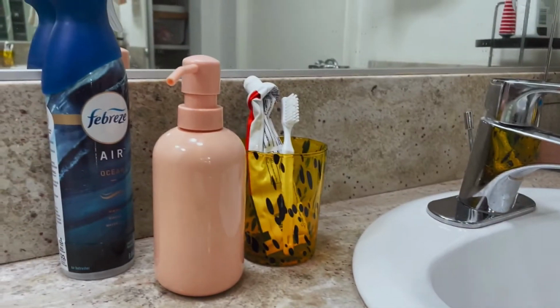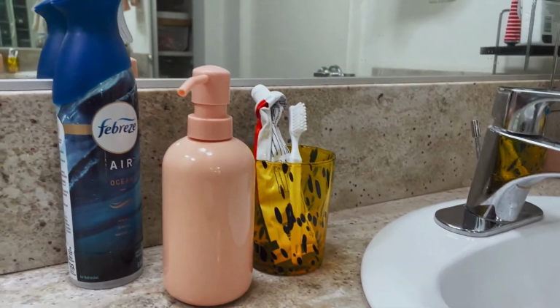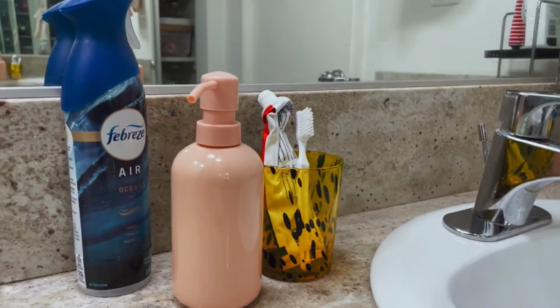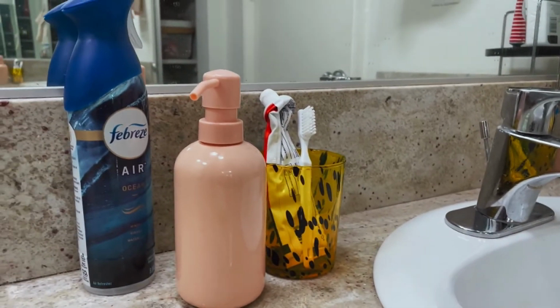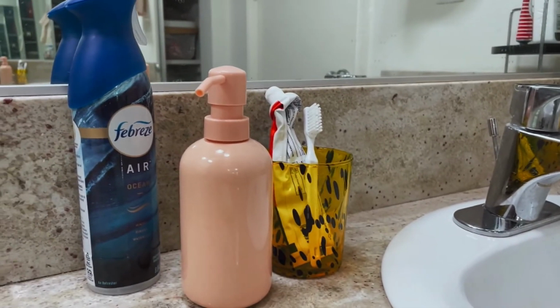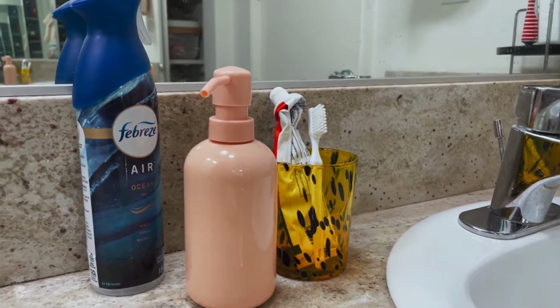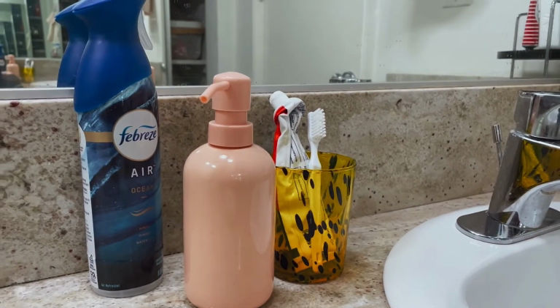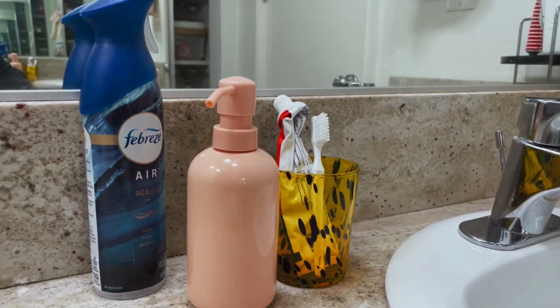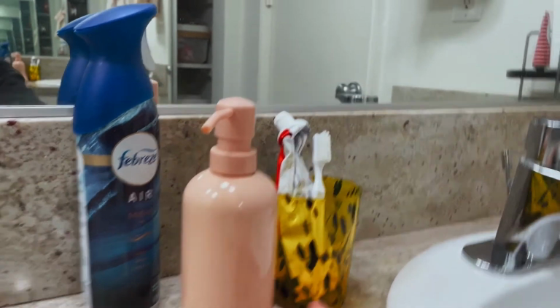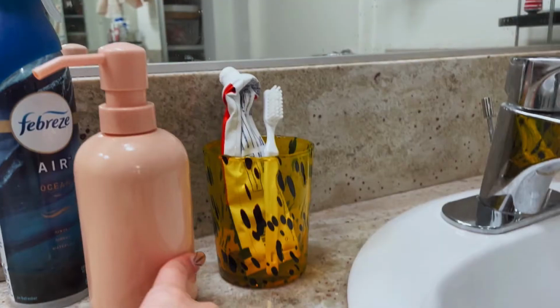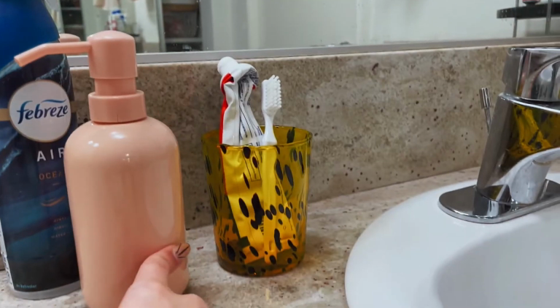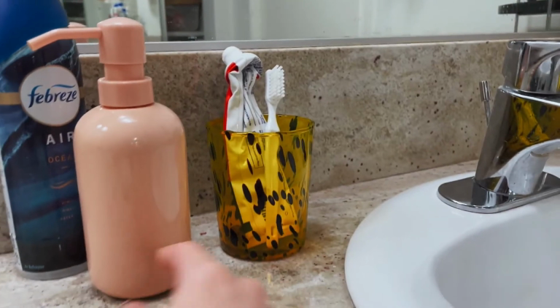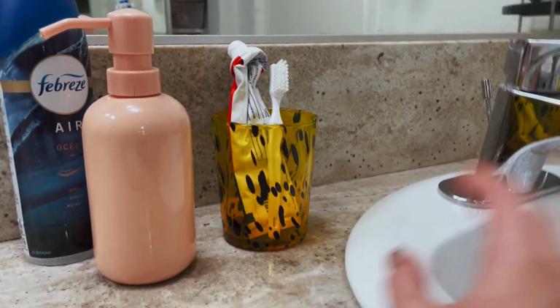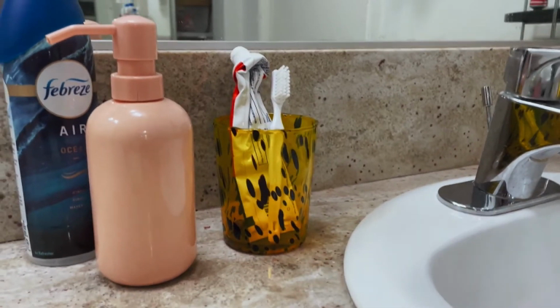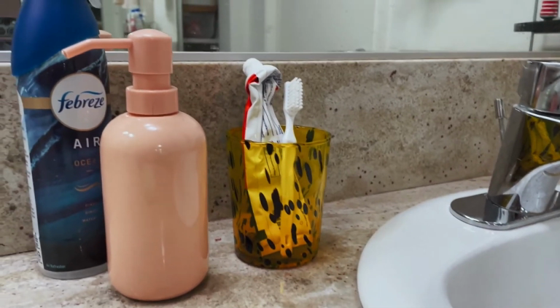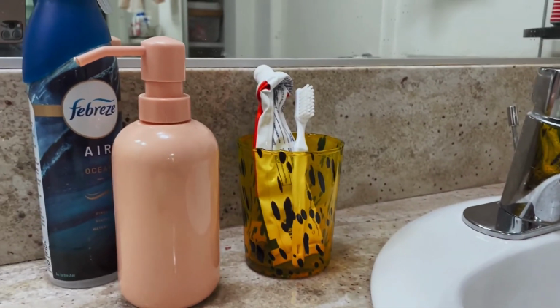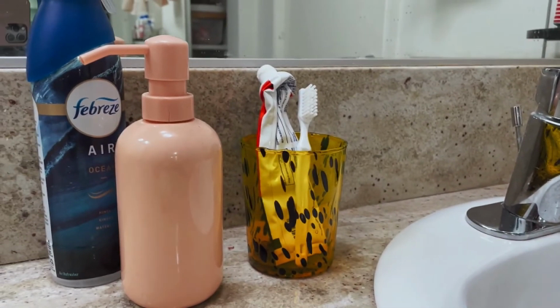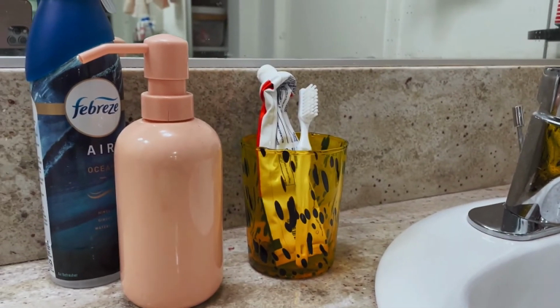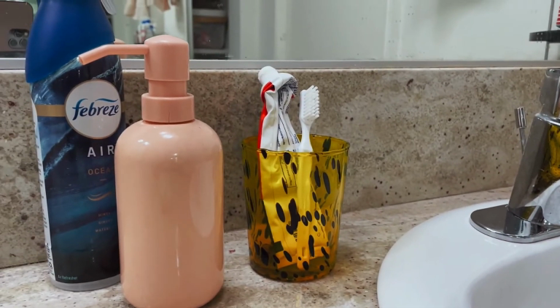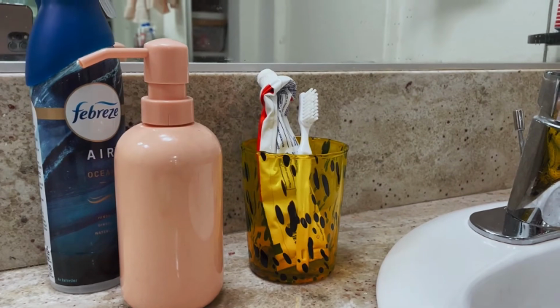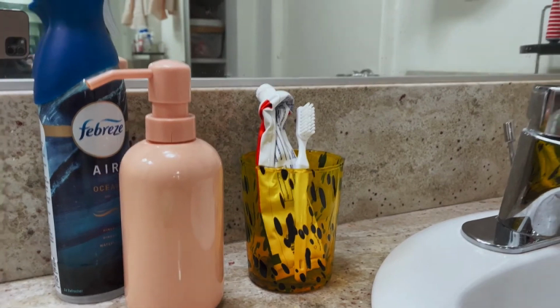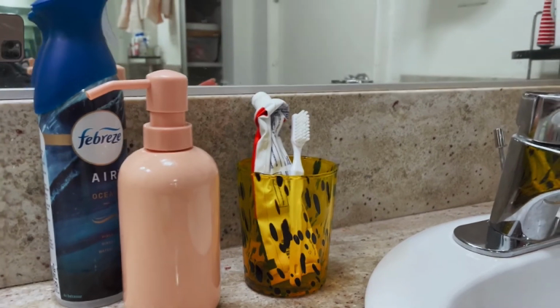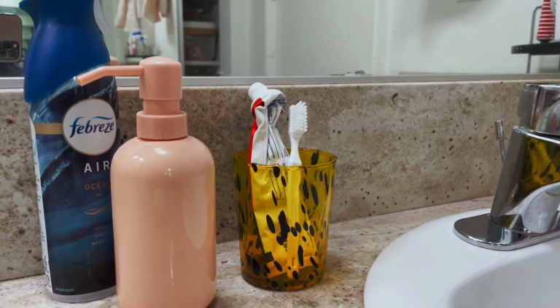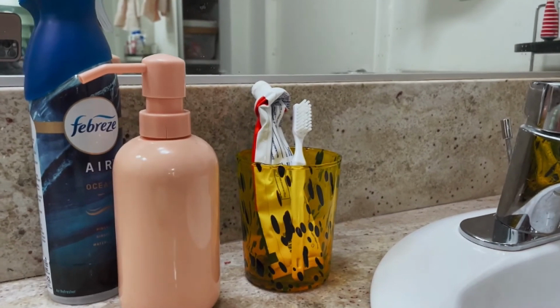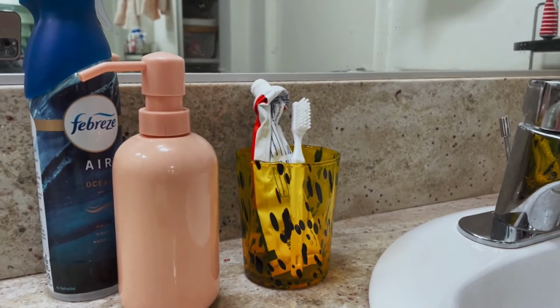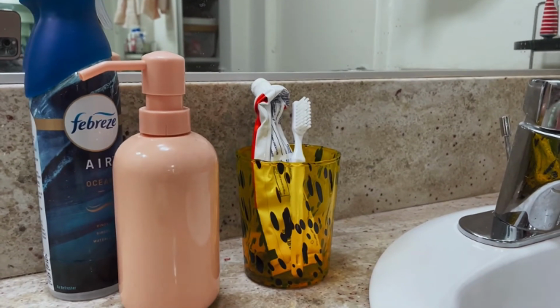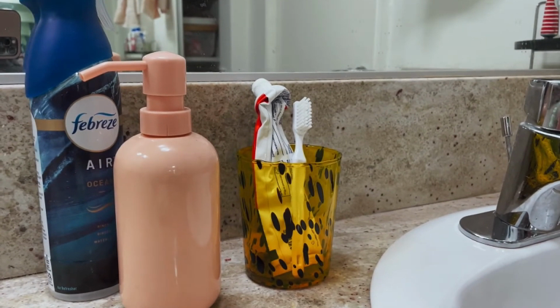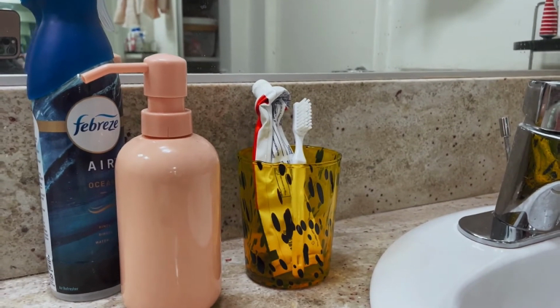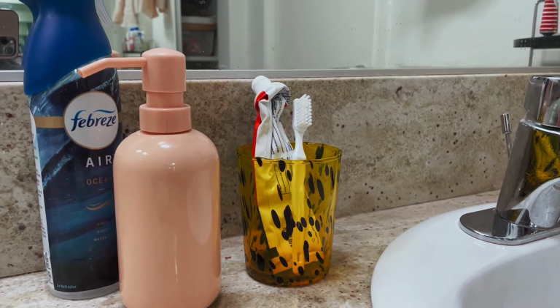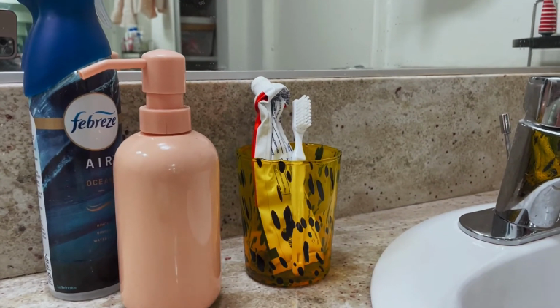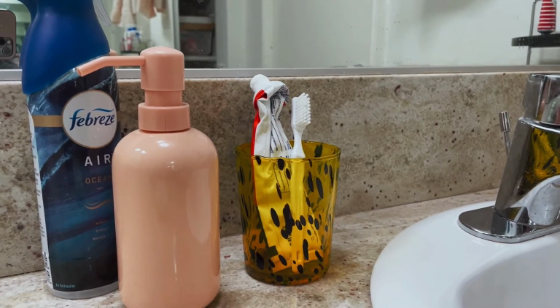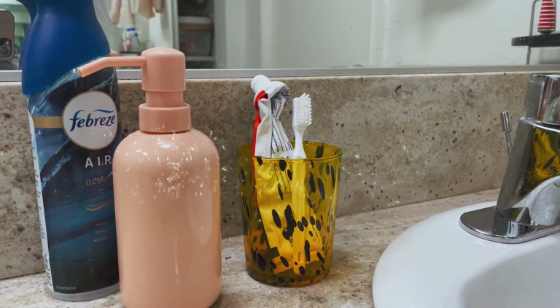I know it's like the smallest thing ever, but just having a toothbrush cup has made me feel like so much more of a put-together human being.